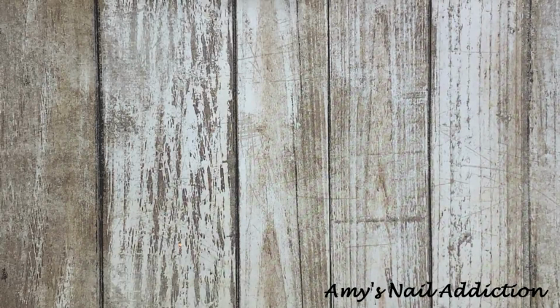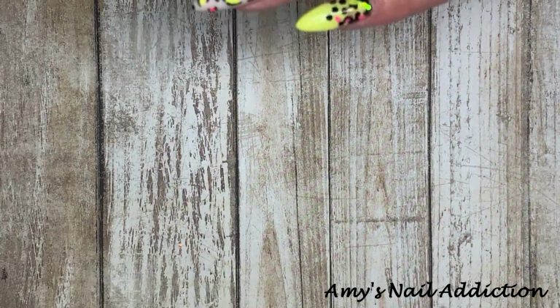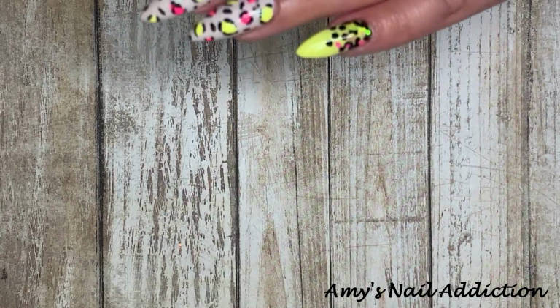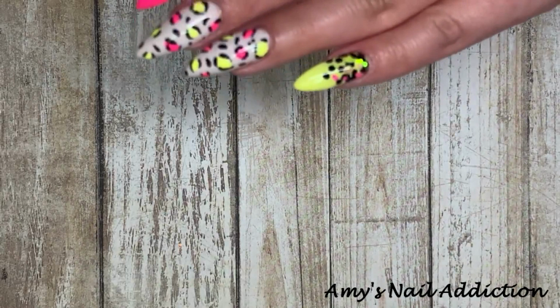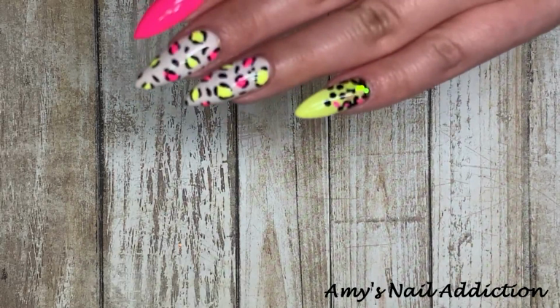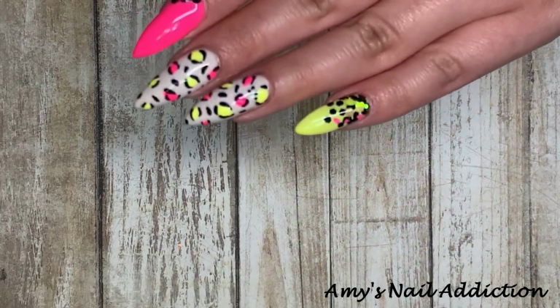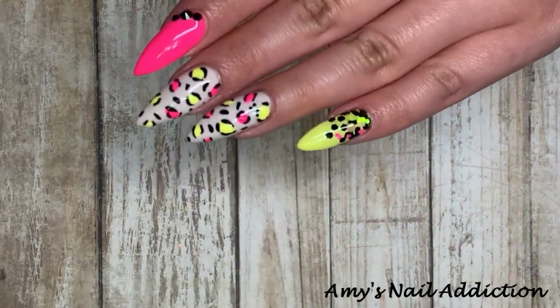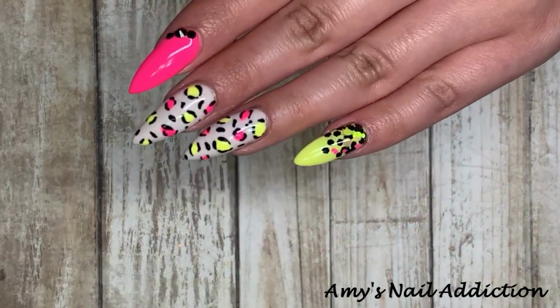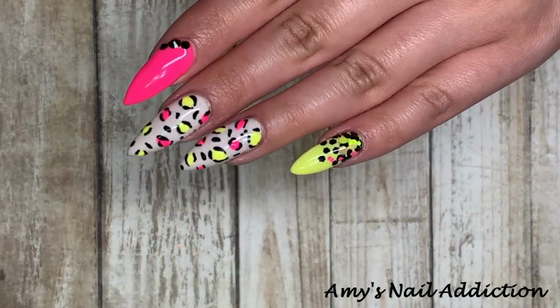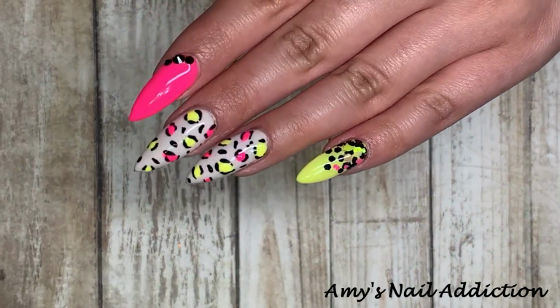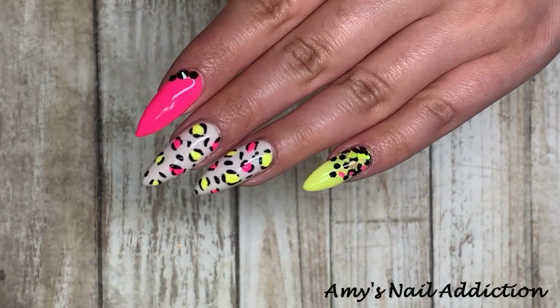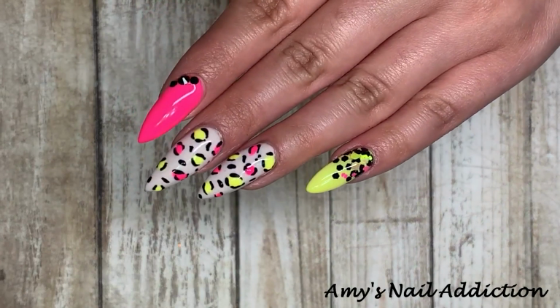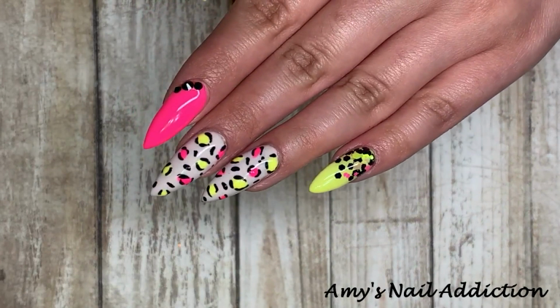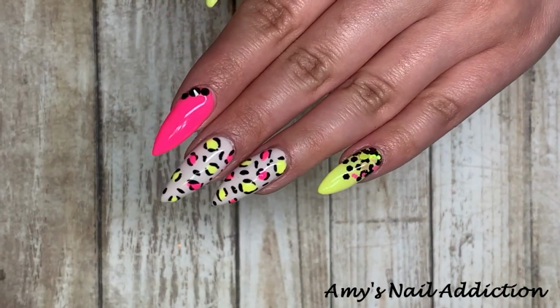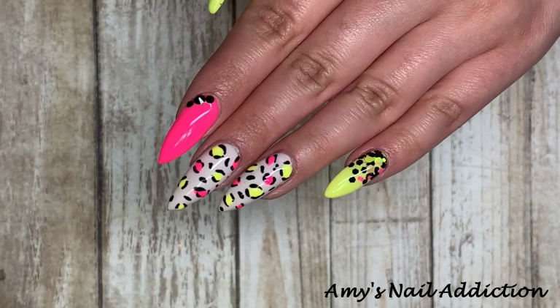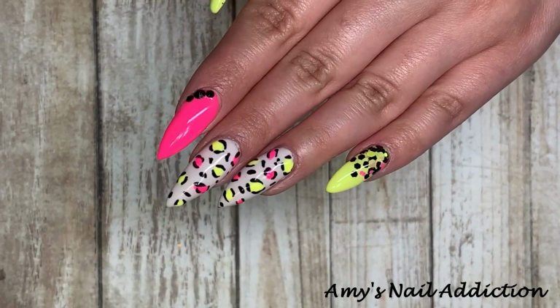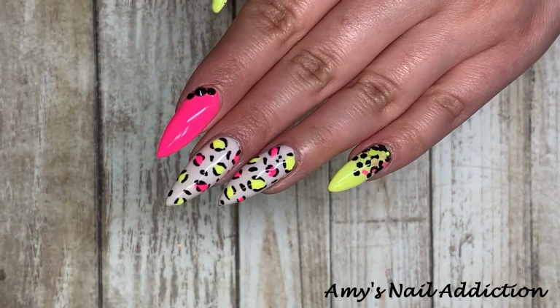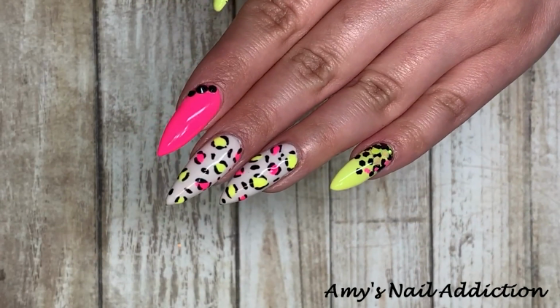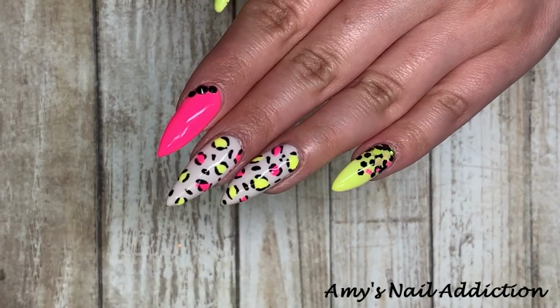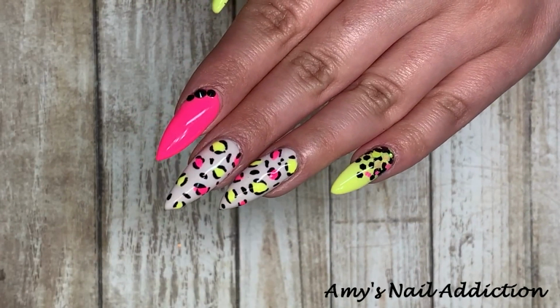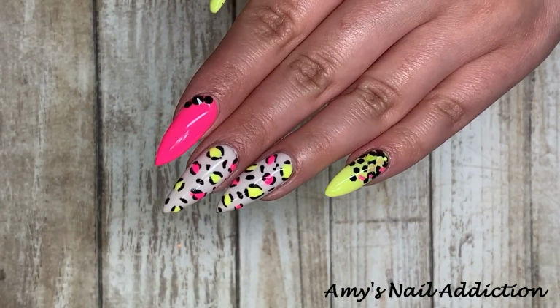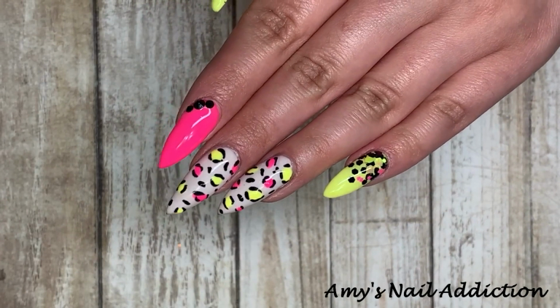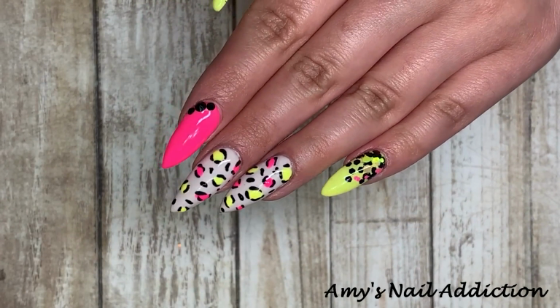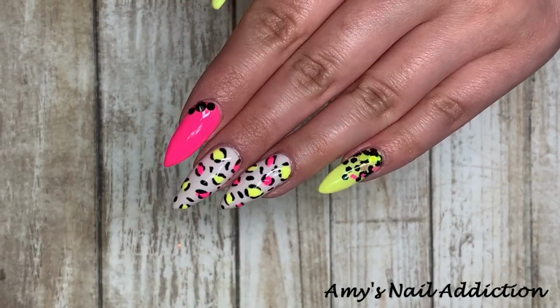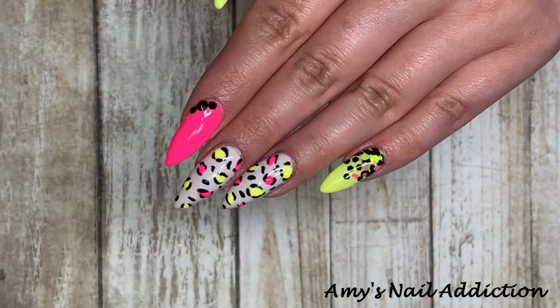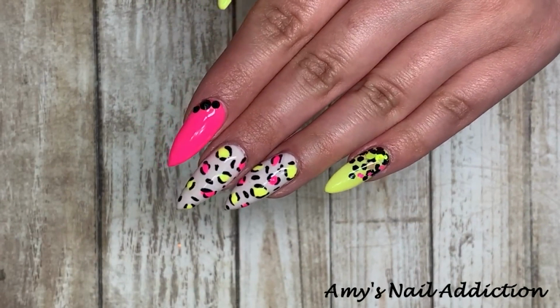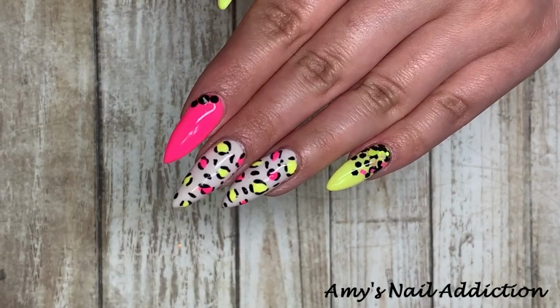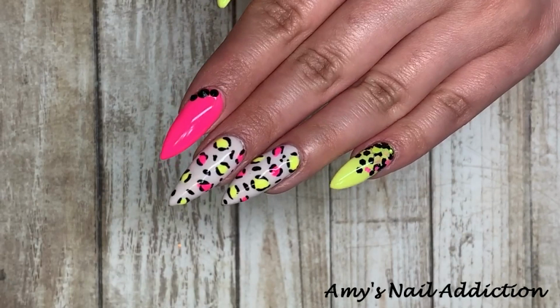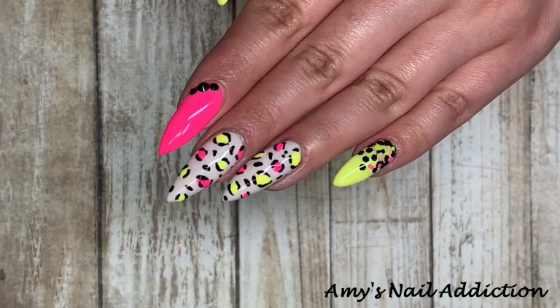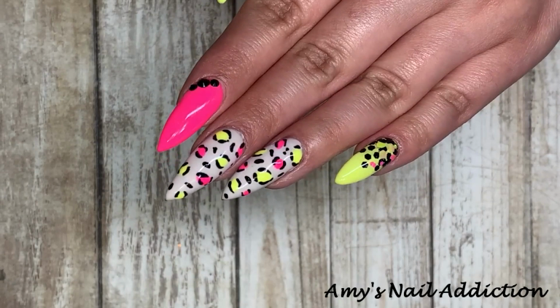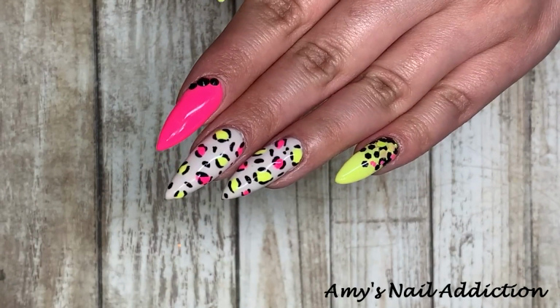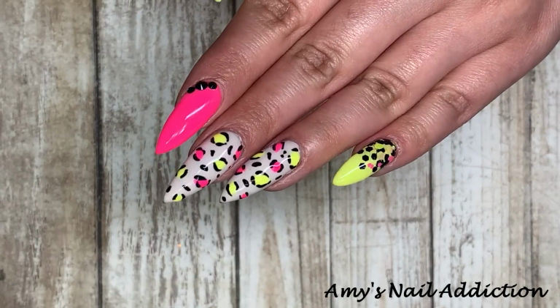Hey everyone, it's Amy, and today I'll be showing you how to do these bright neon leopard print nails.